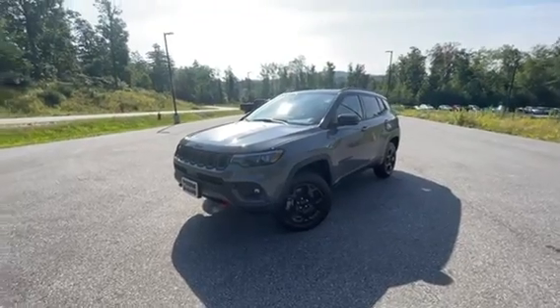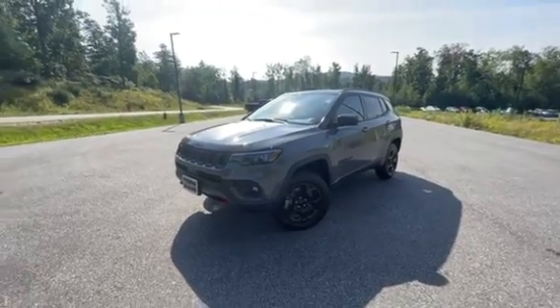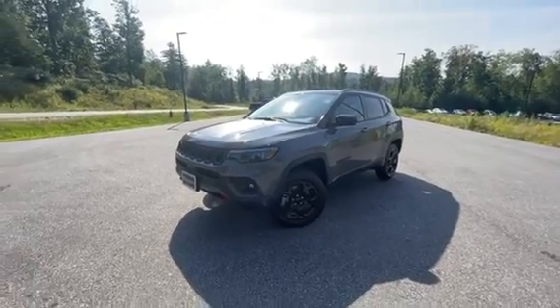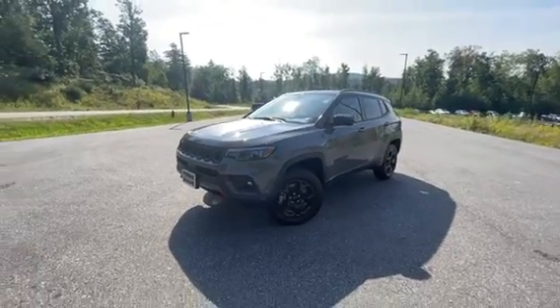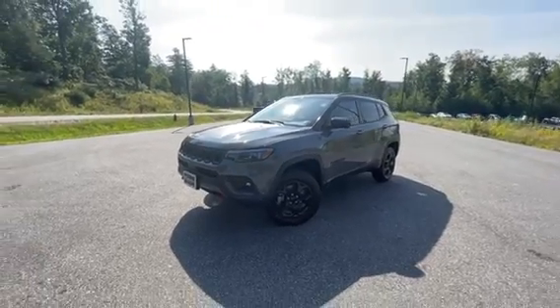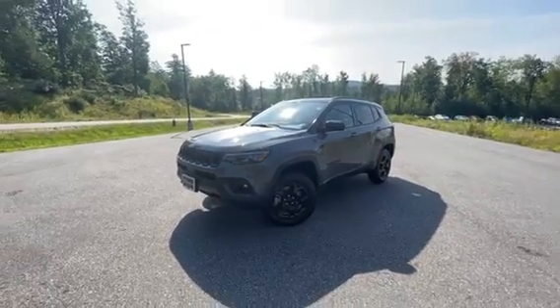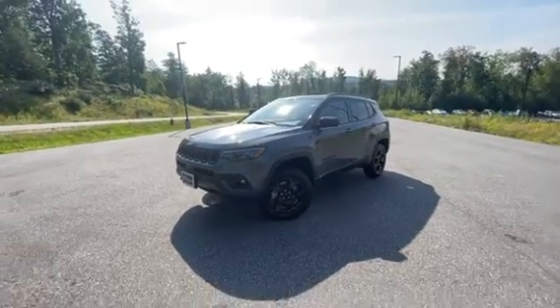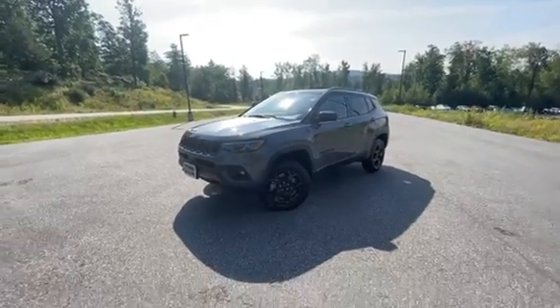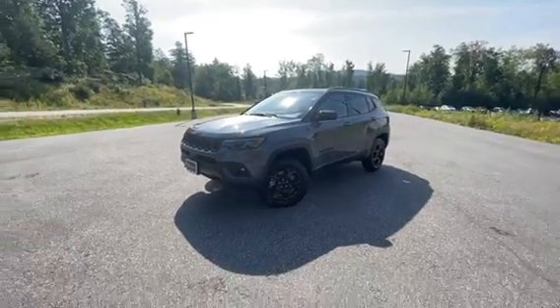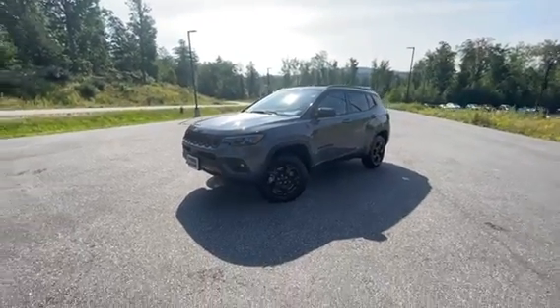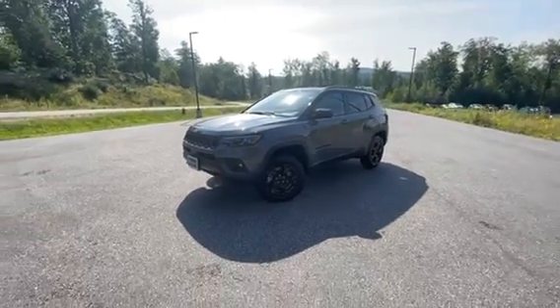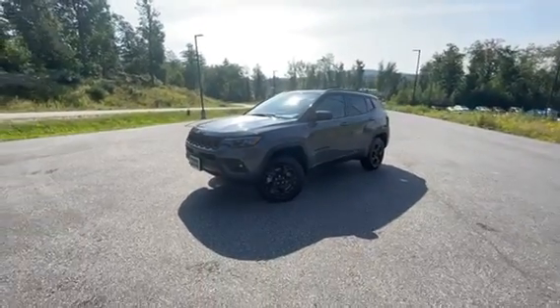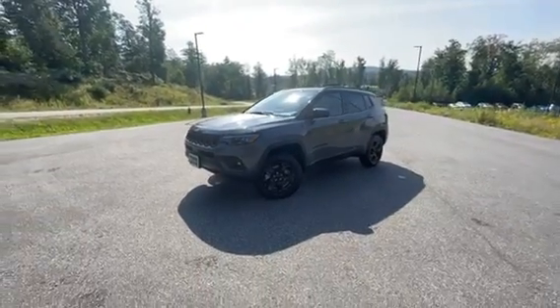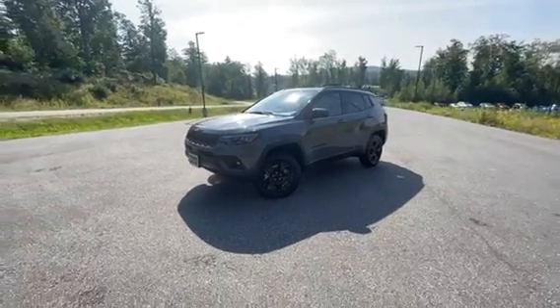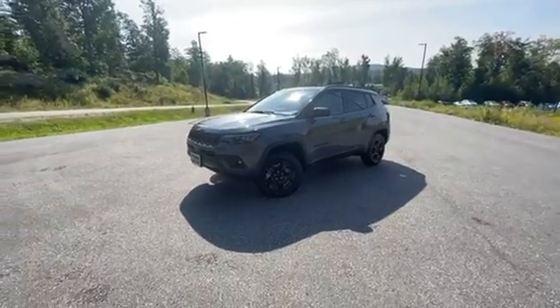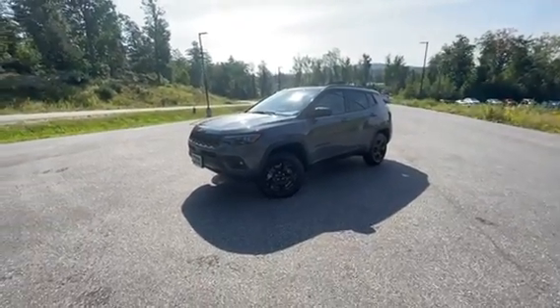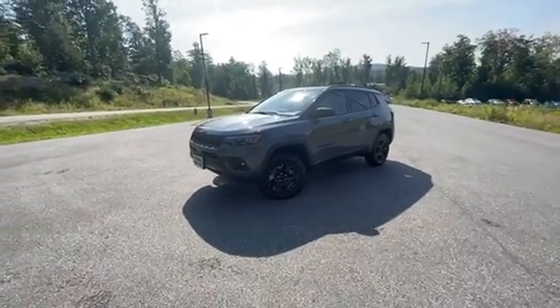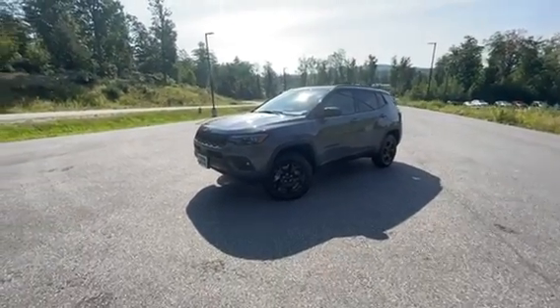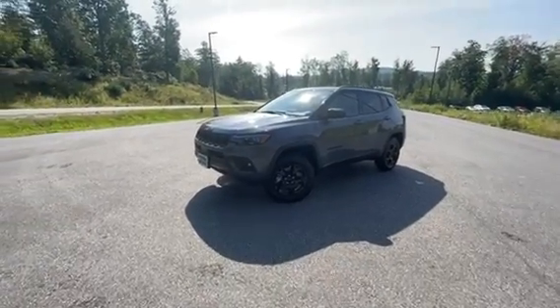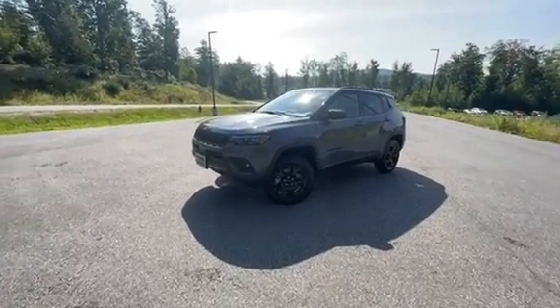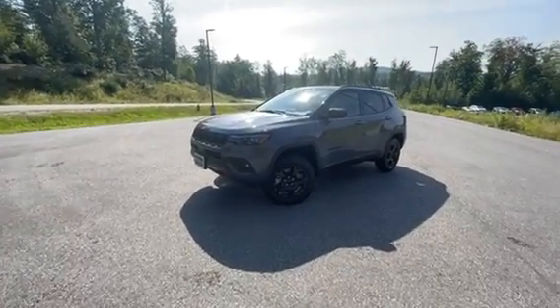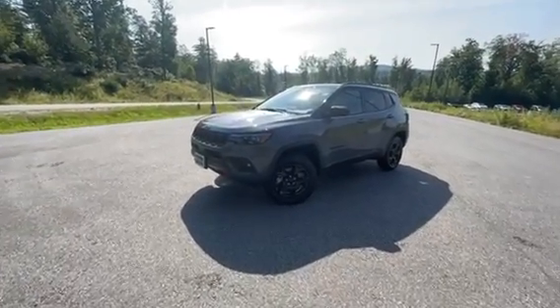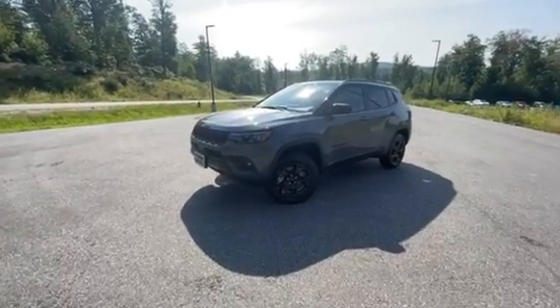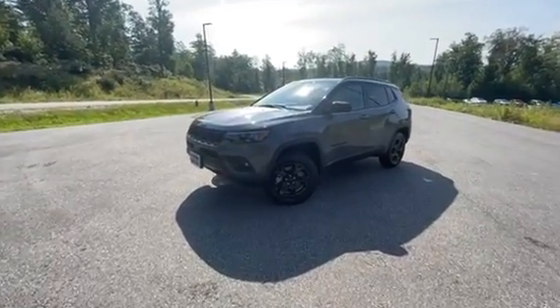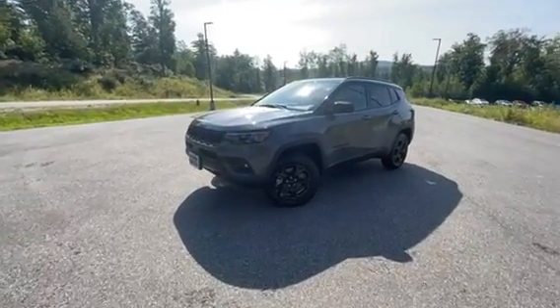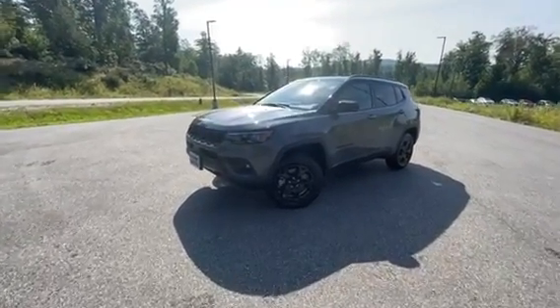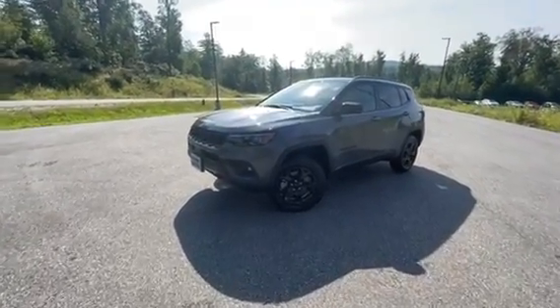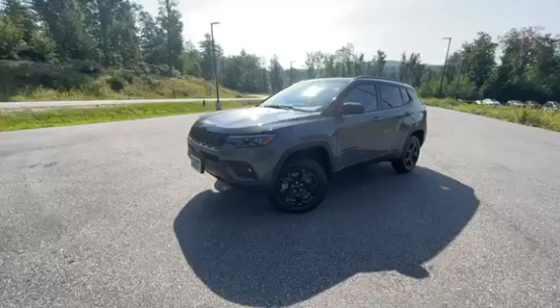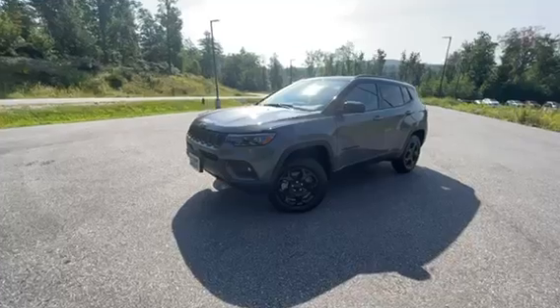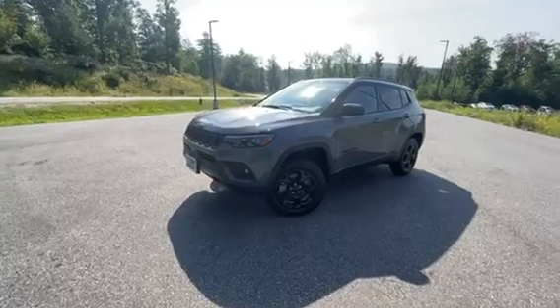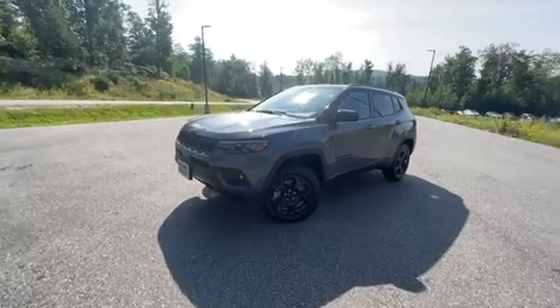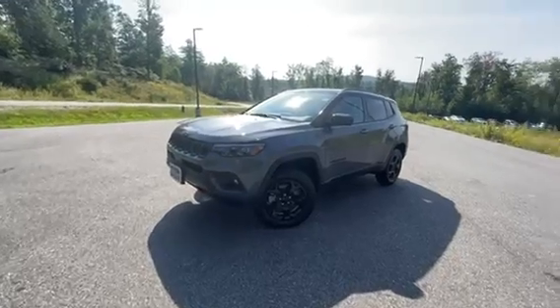Hey, good afternoon. It's Chad with Contemporary Automotive. Just wanted to show you this 2023 Jeep Compass we have here.